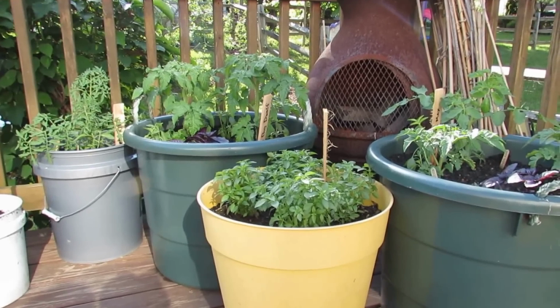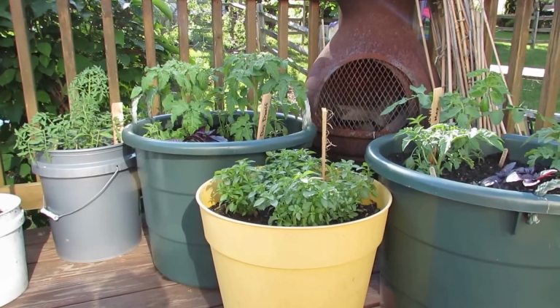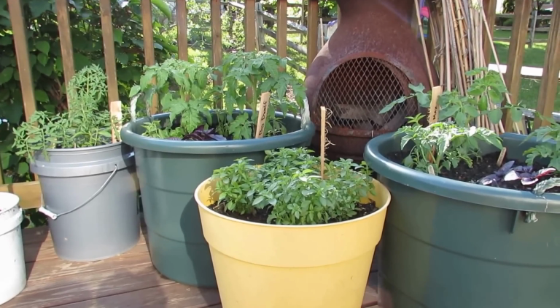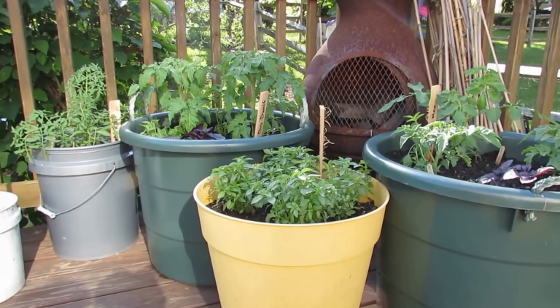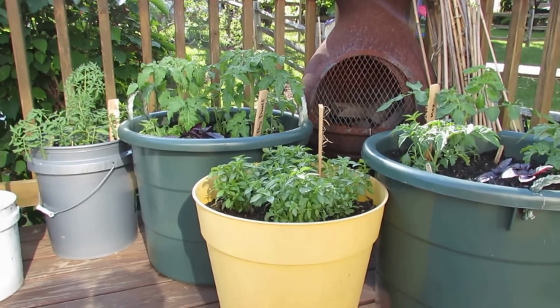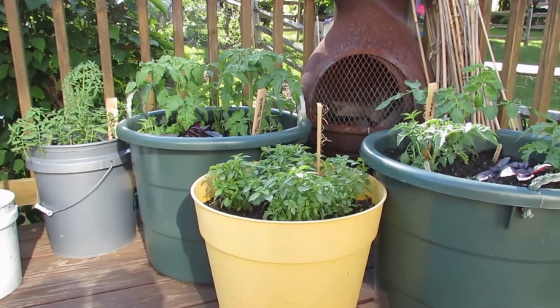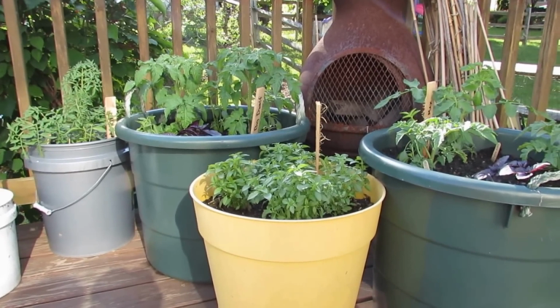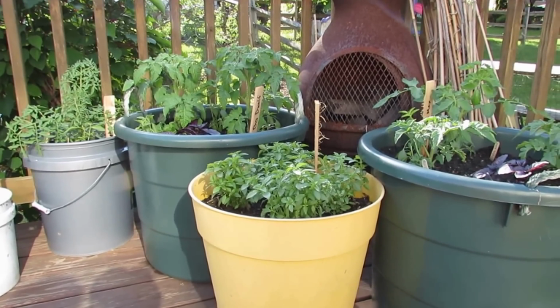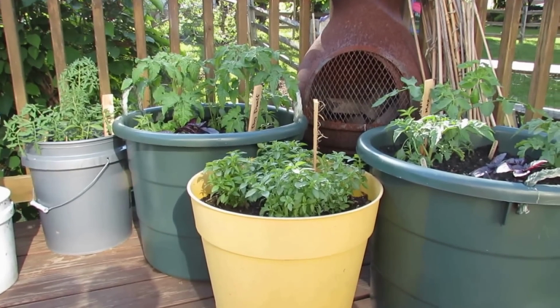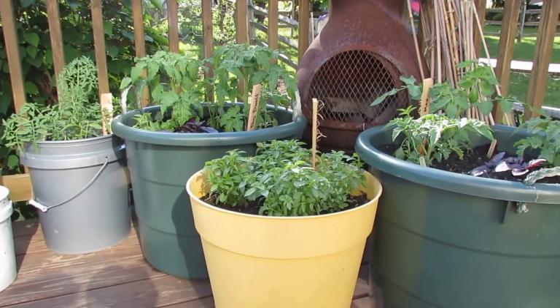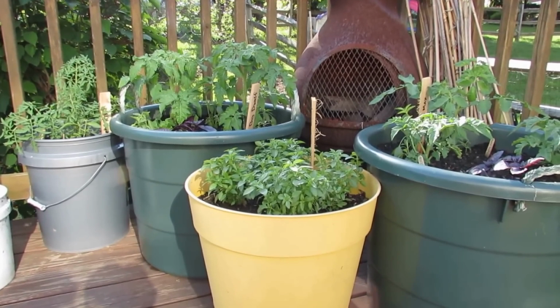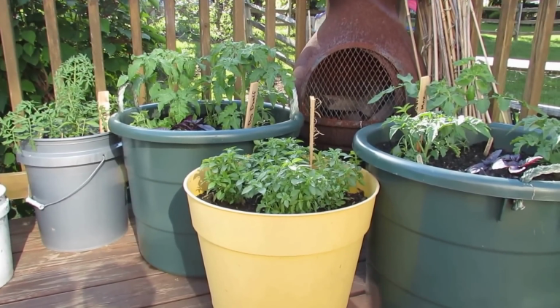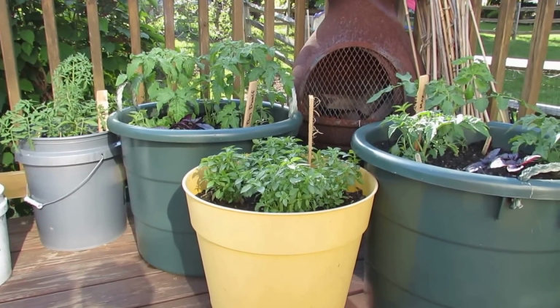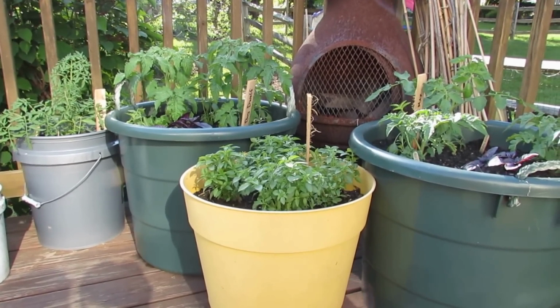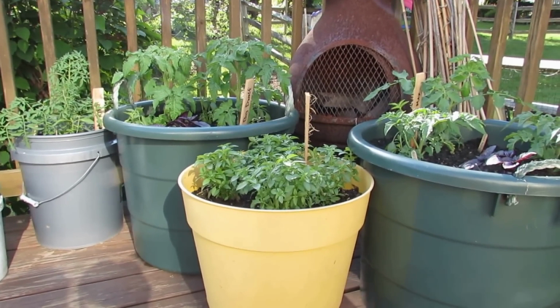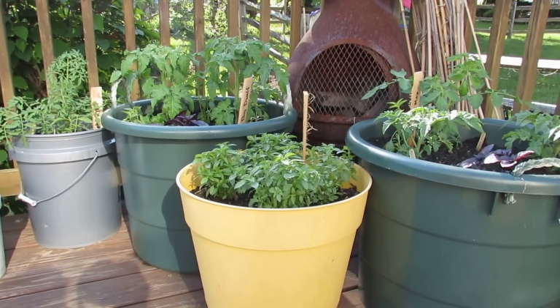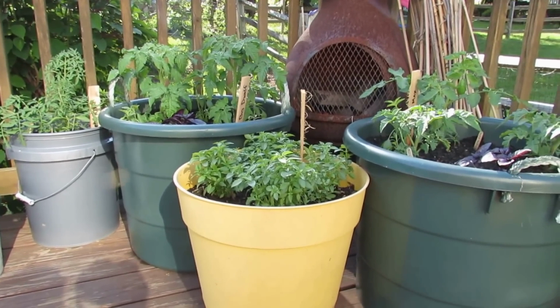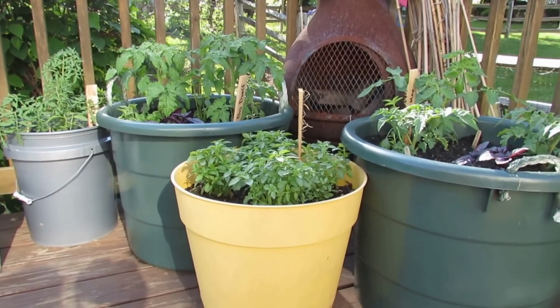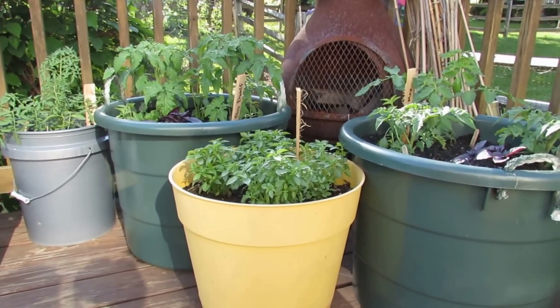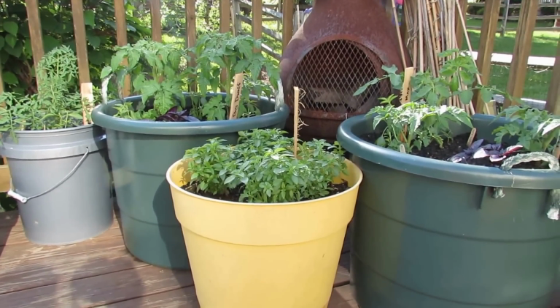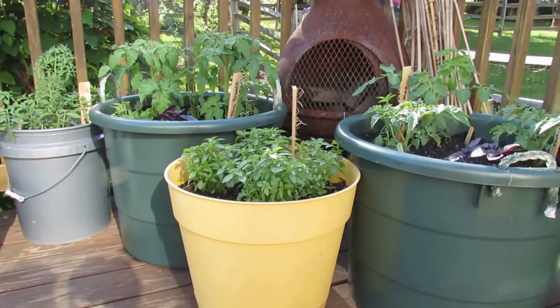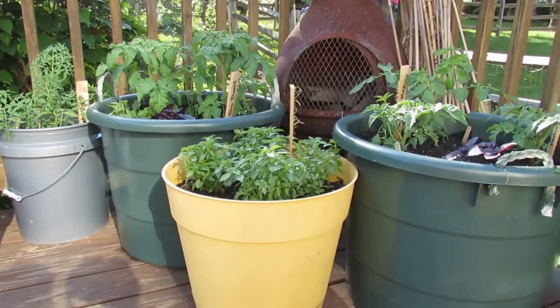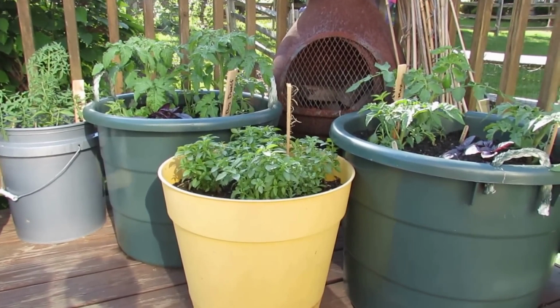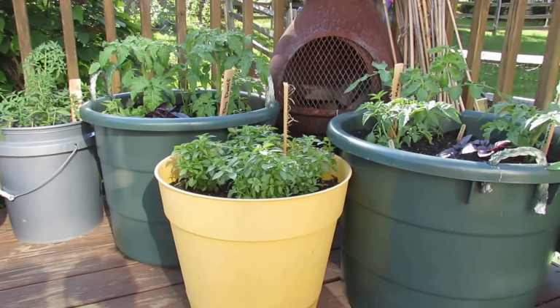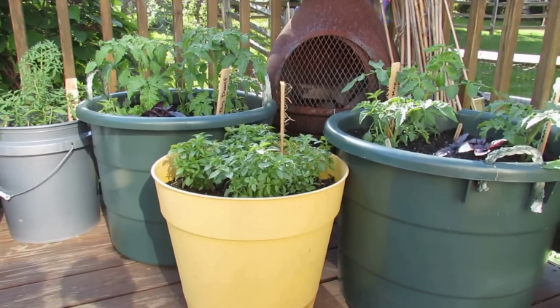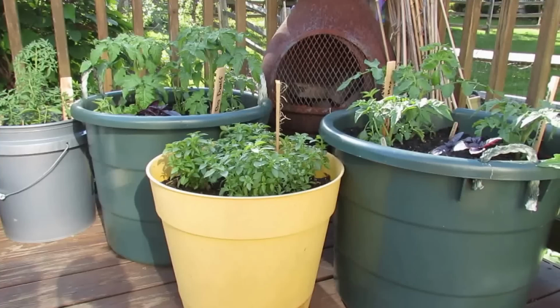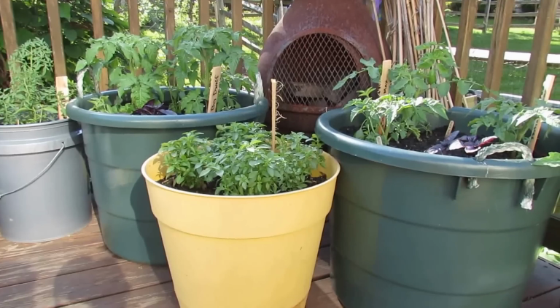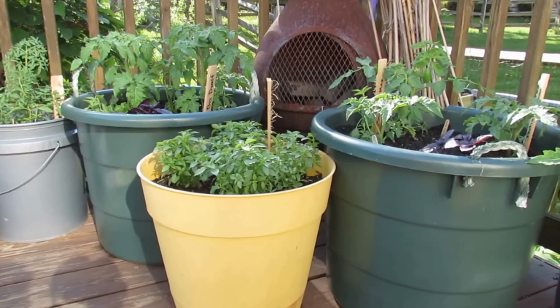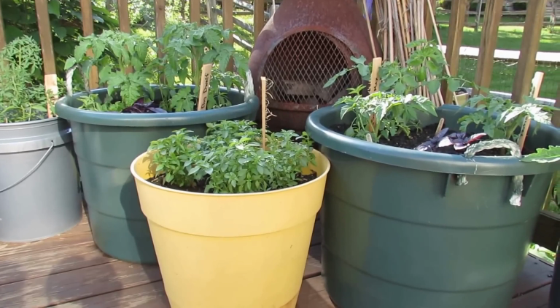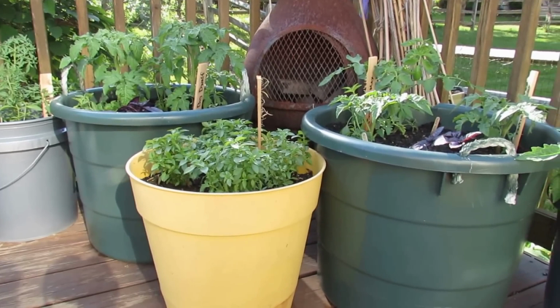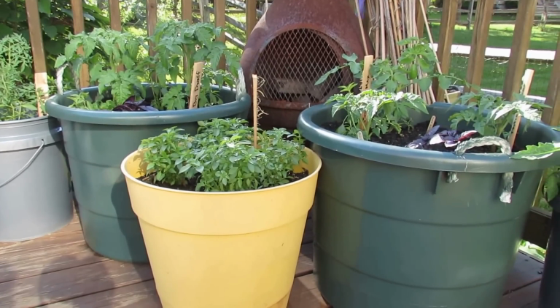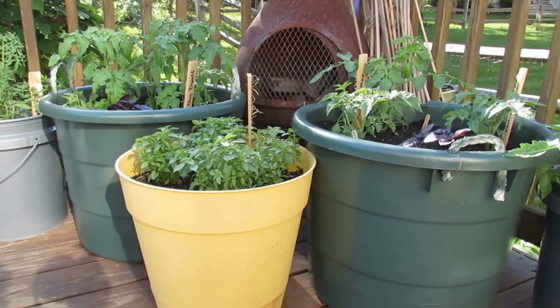Welcome to the Rusted Garden. Today I want to give you a couple of tips on how to grow tomatoes and peppers in containers.